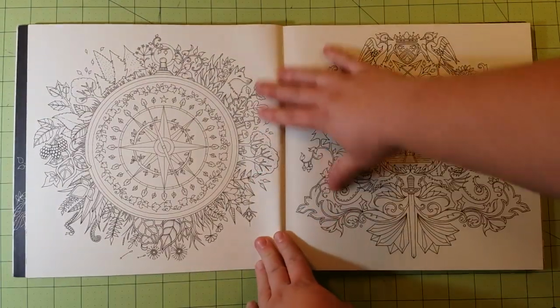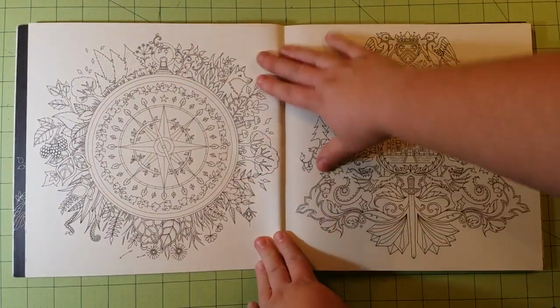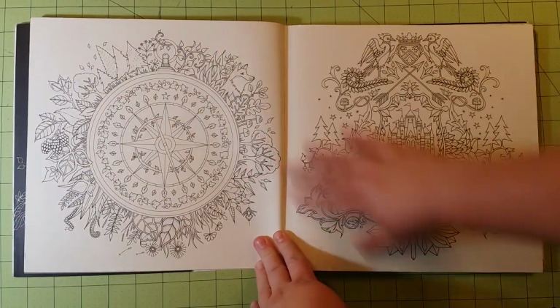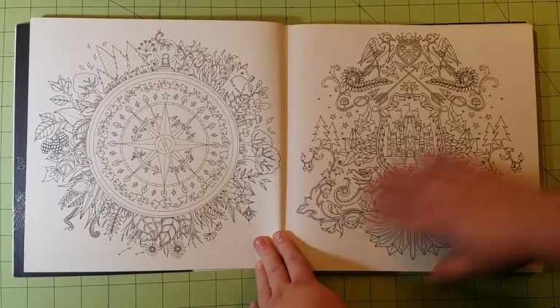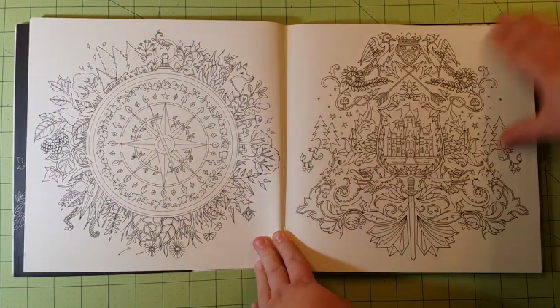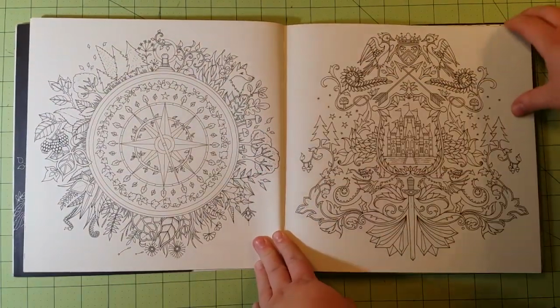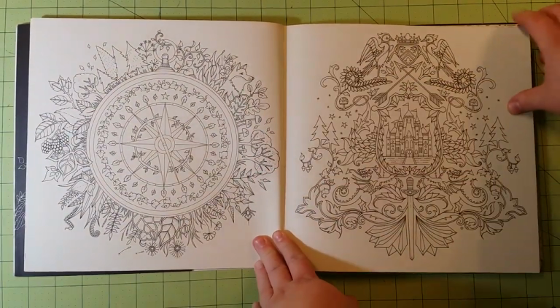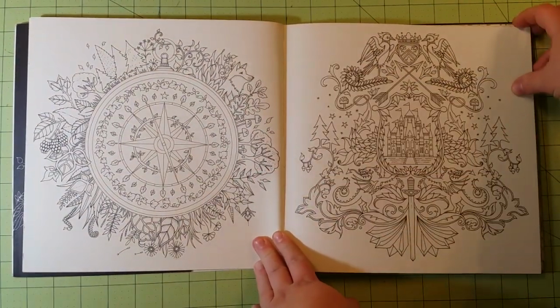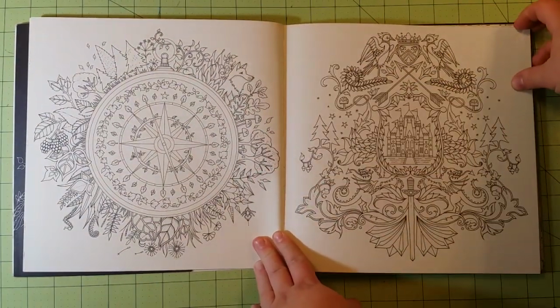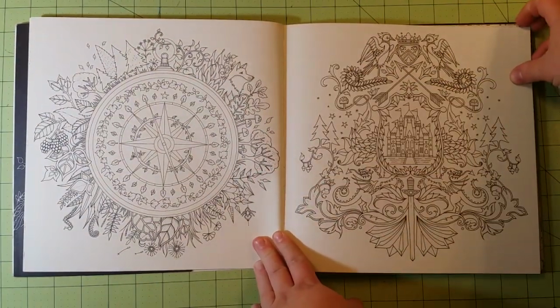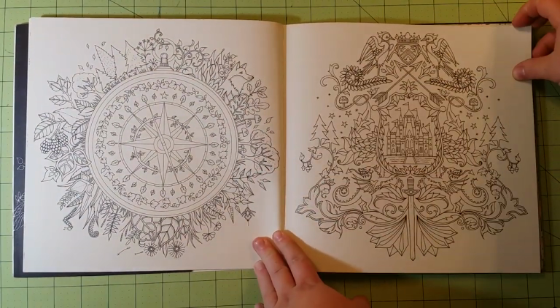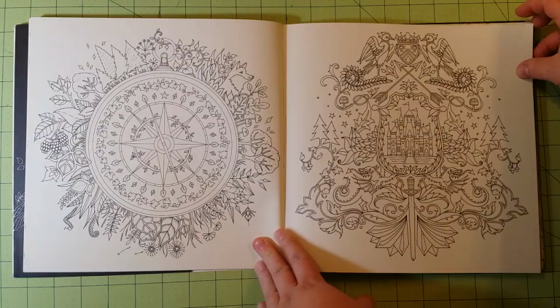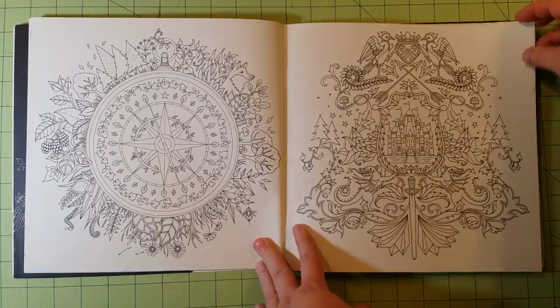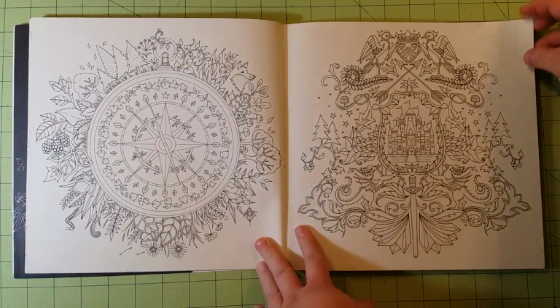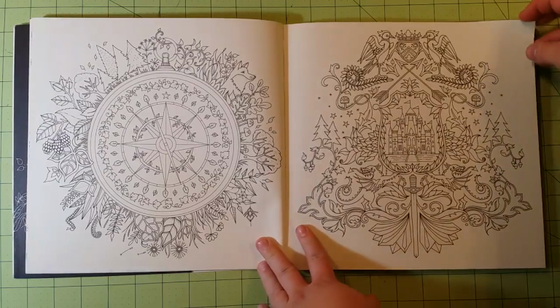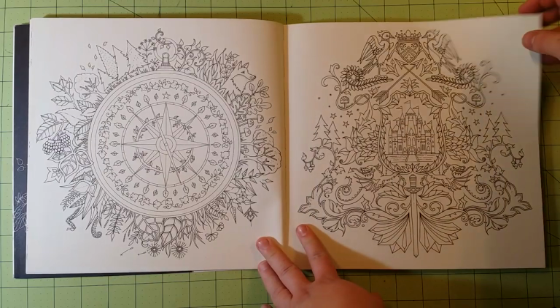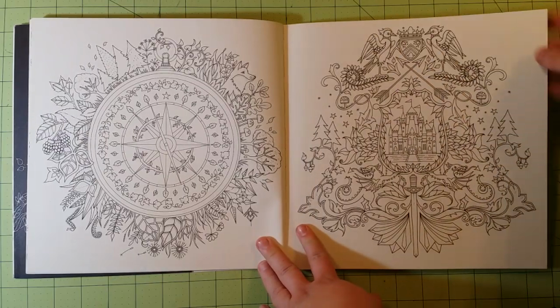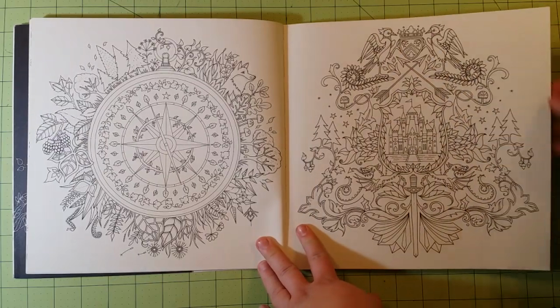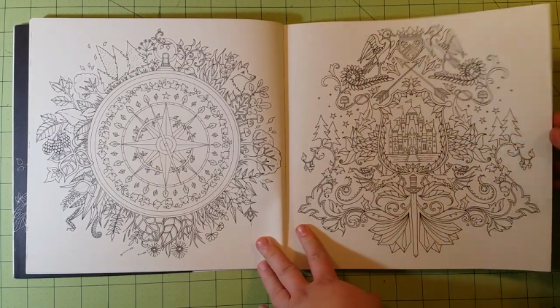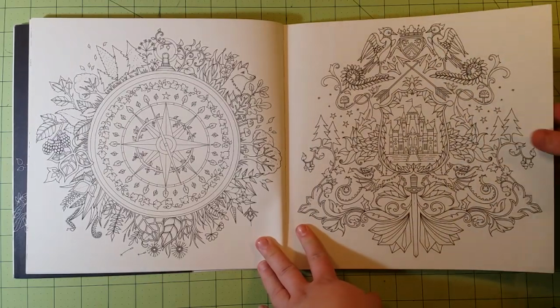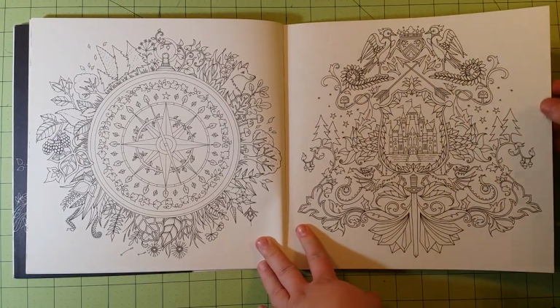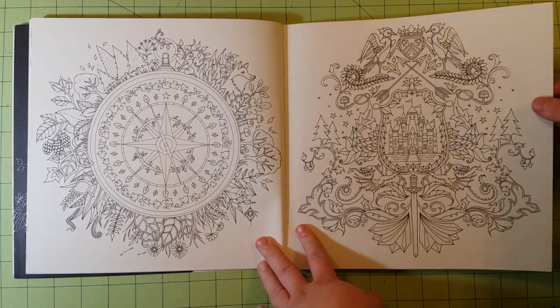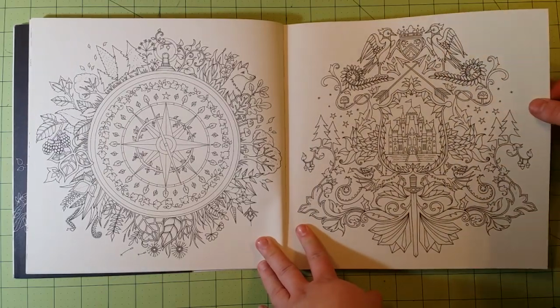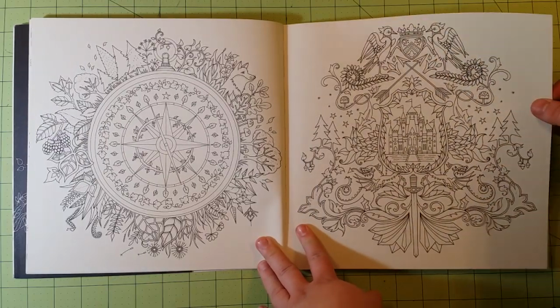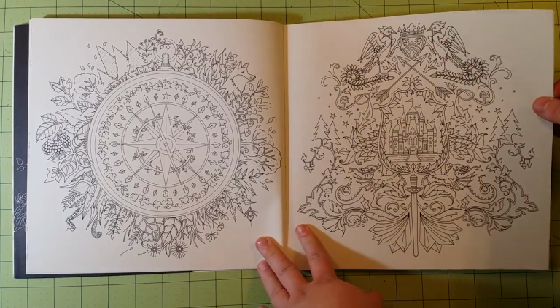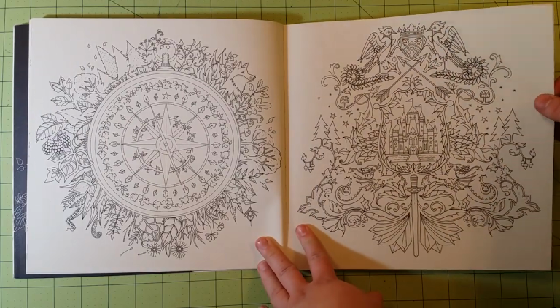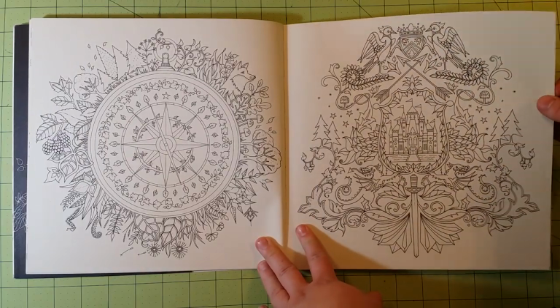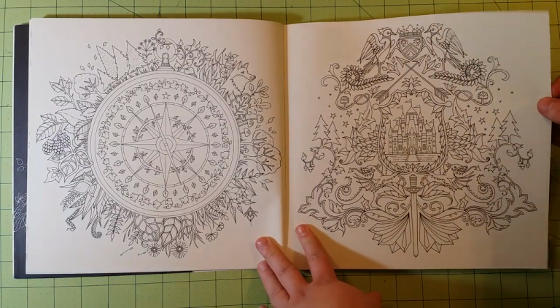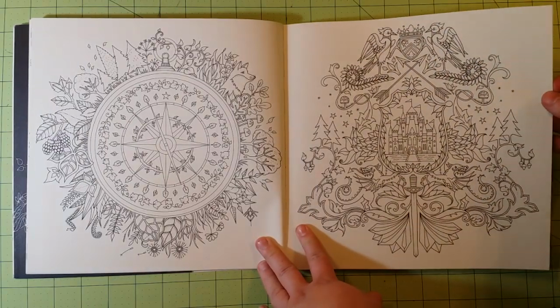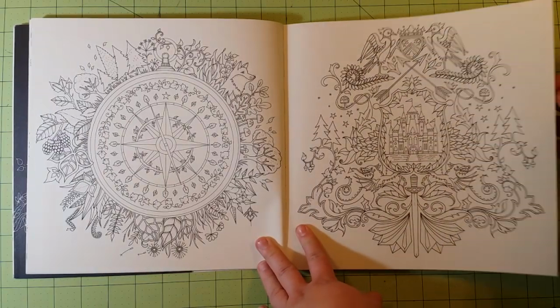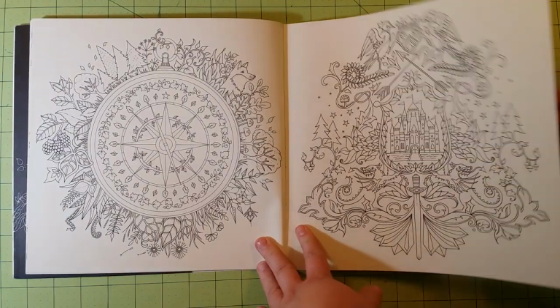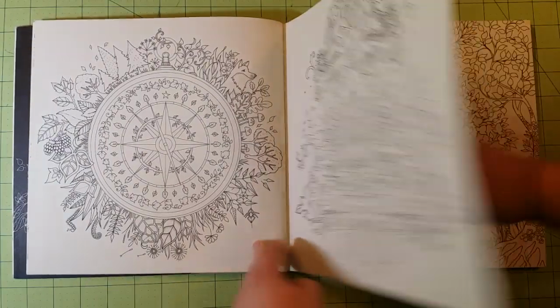The paper quality of this is the same as her other books — it's a thinner cardstock type of paper.